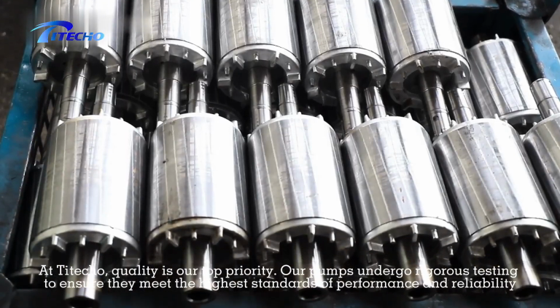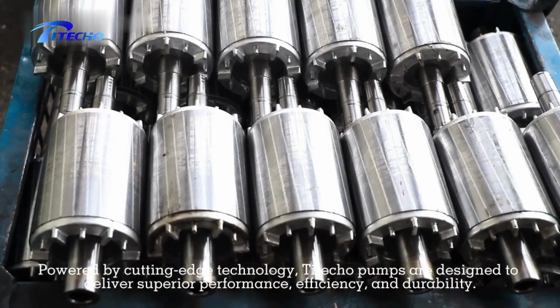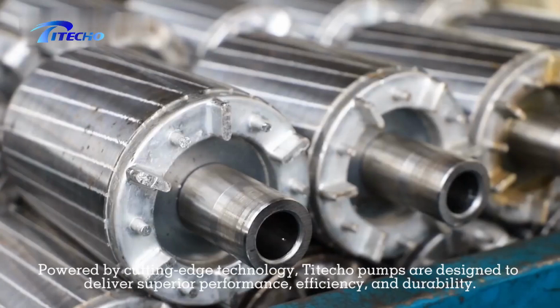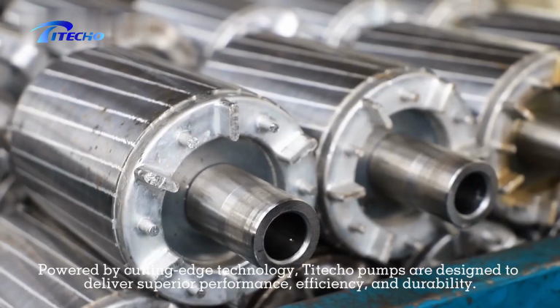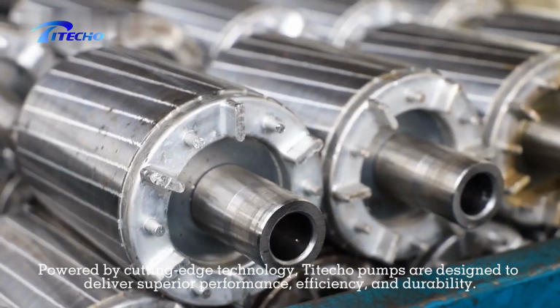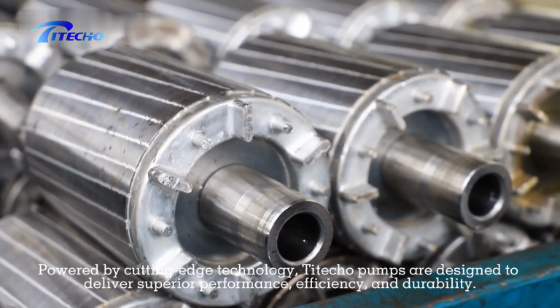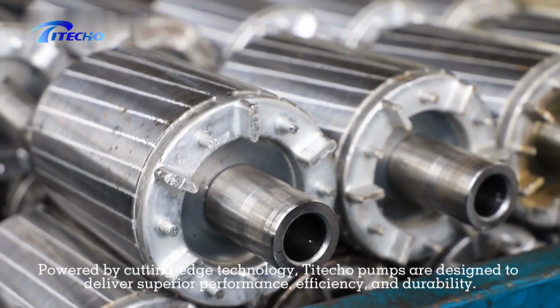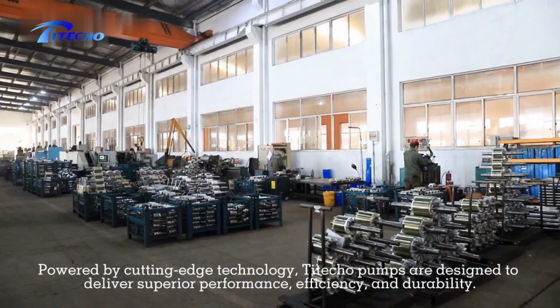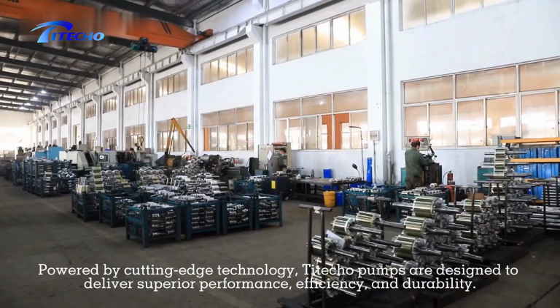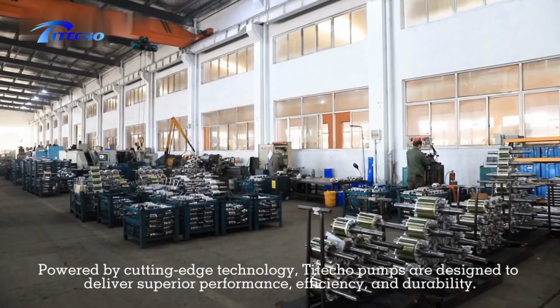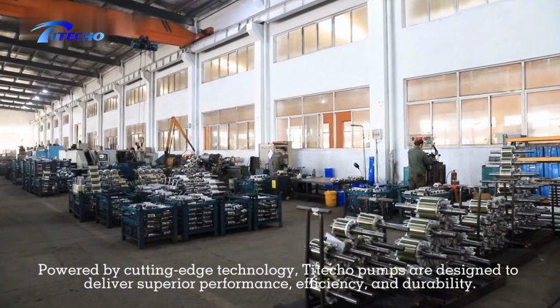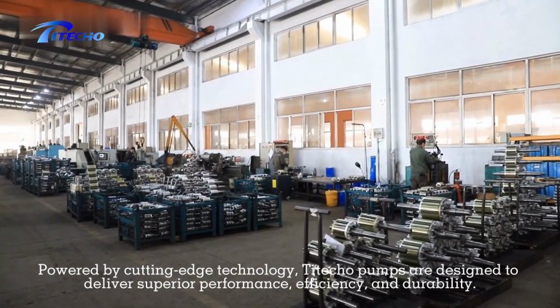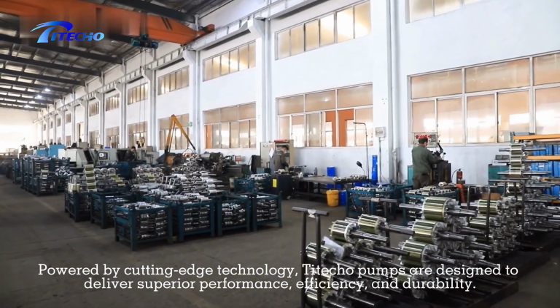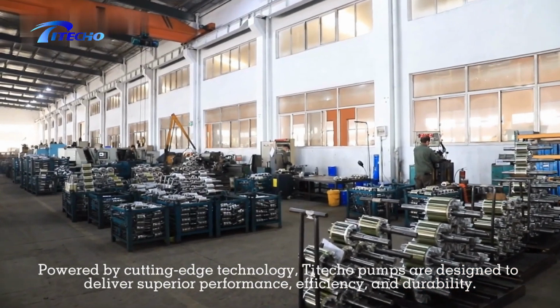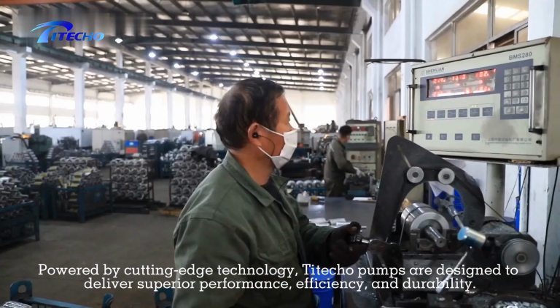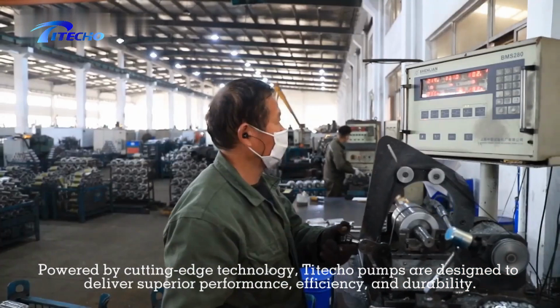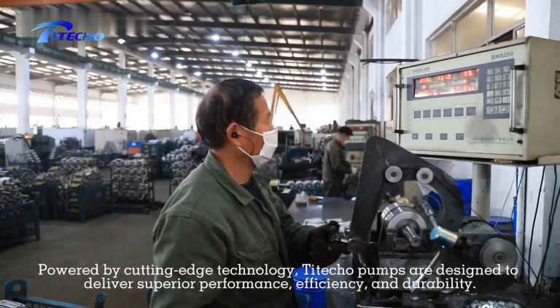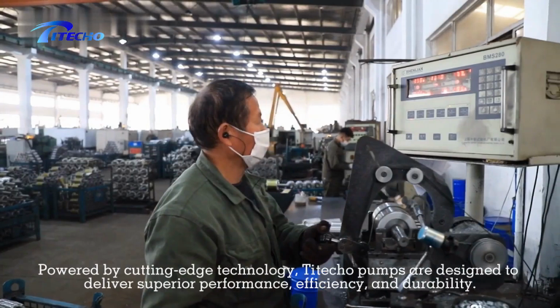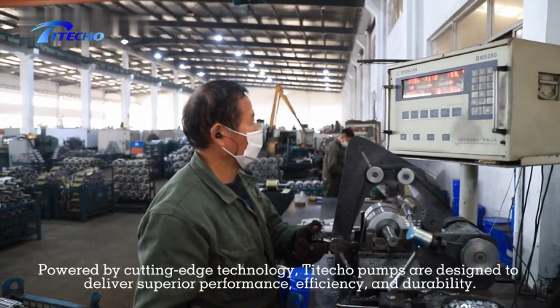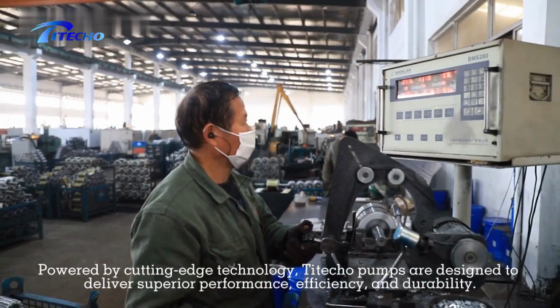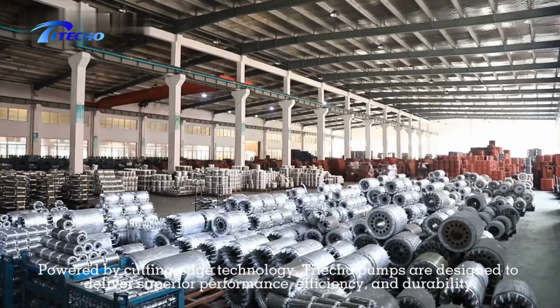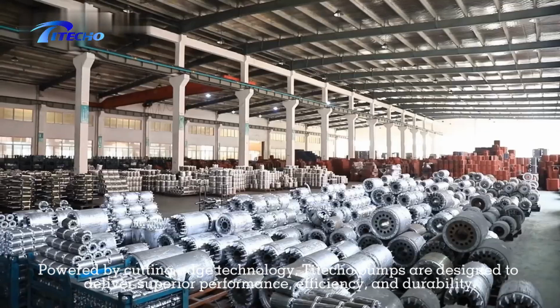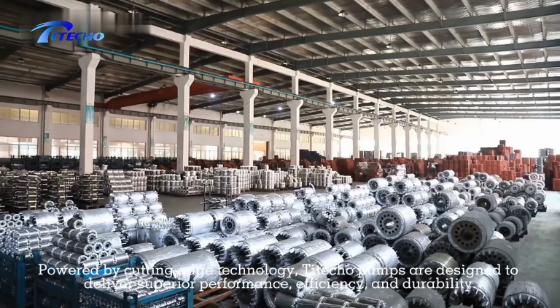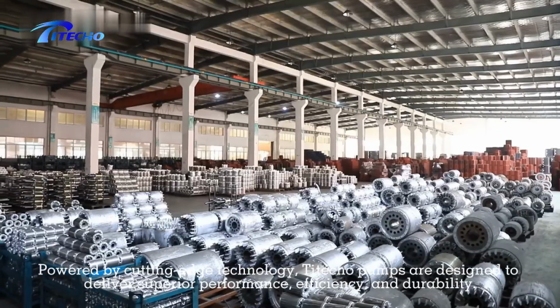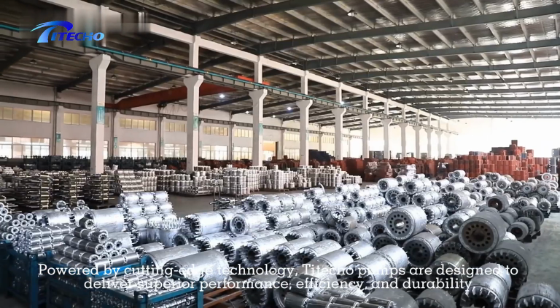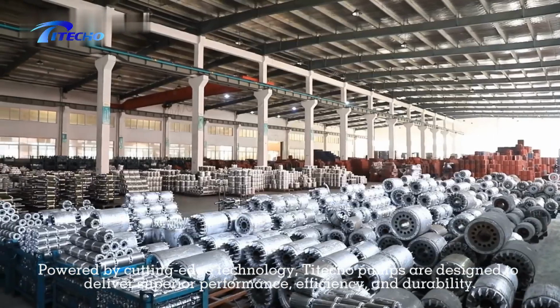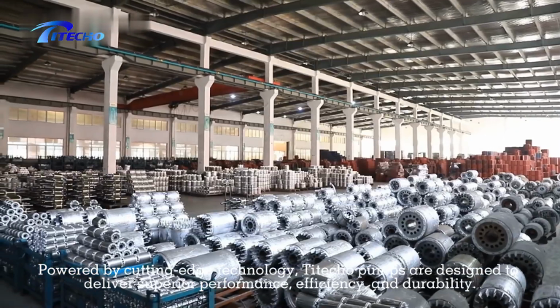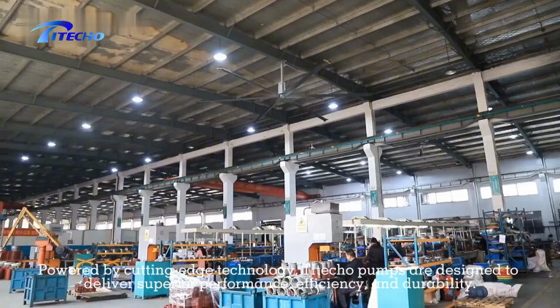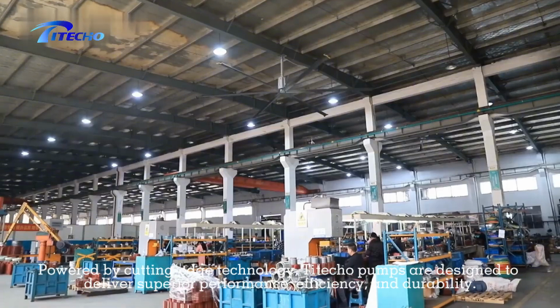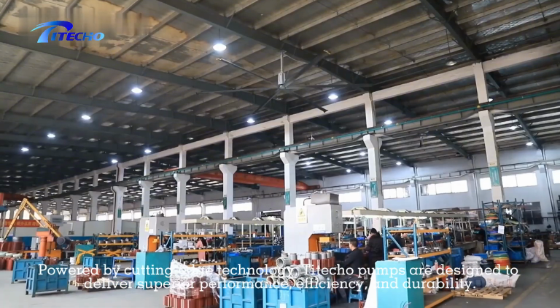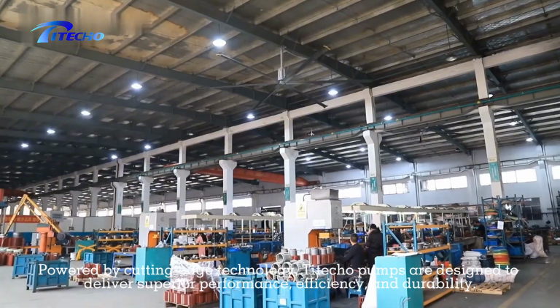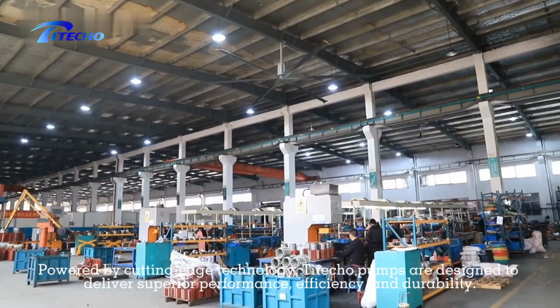Powered by cutting-edge technology, the Taito pumps are designed to deliver superior performance, efficiency, and durability.